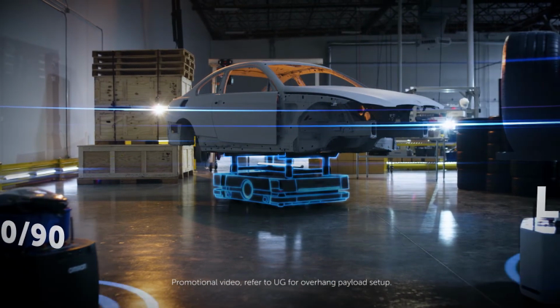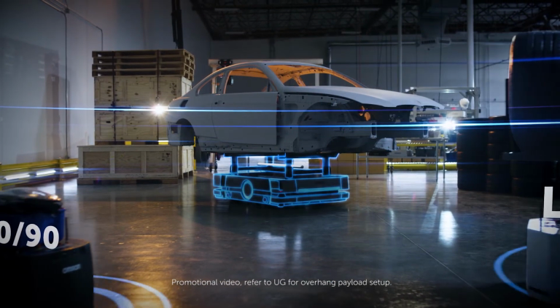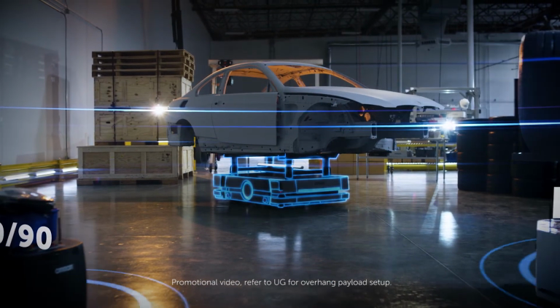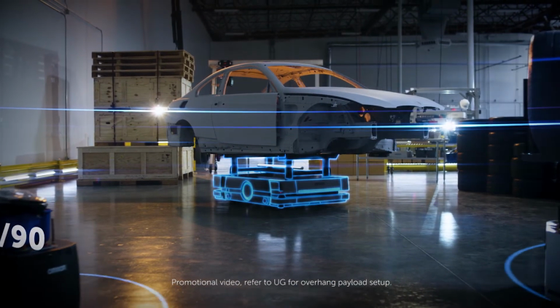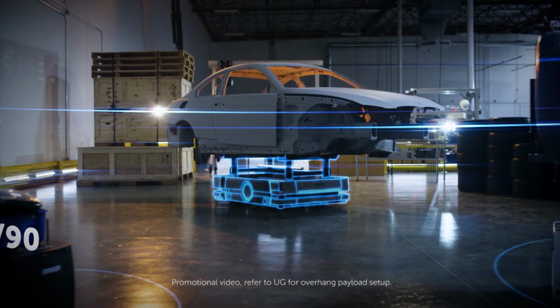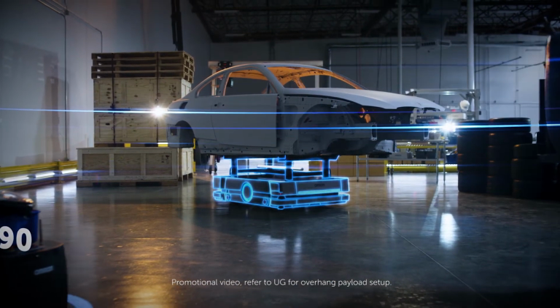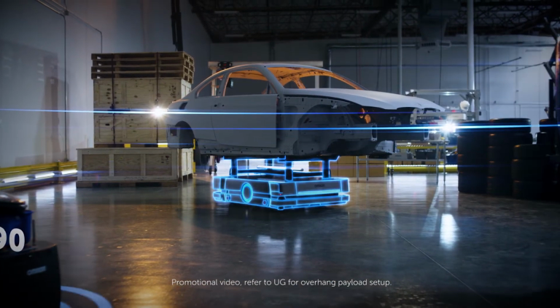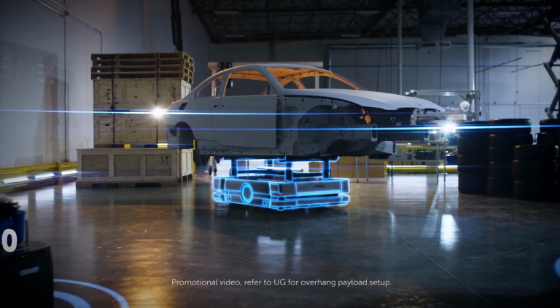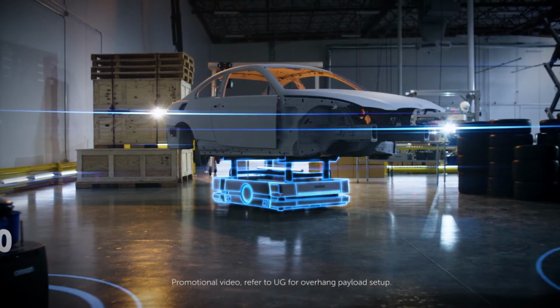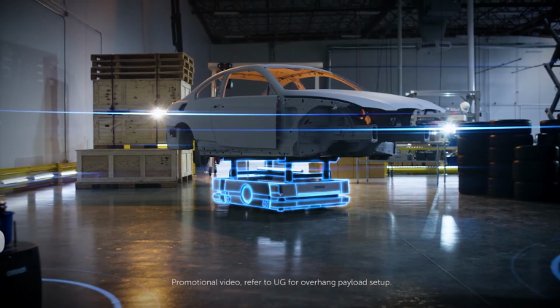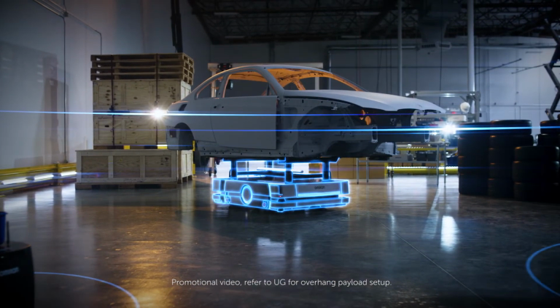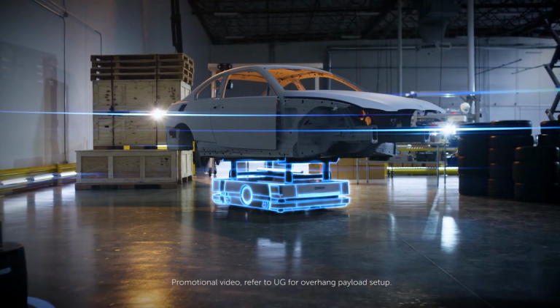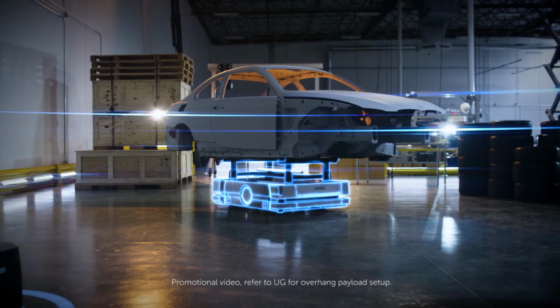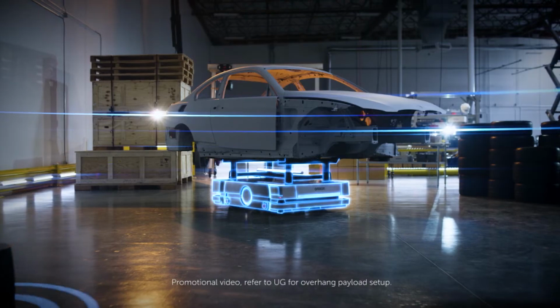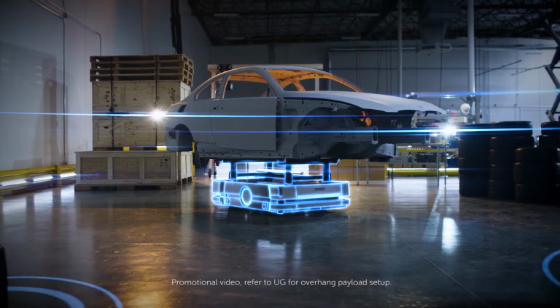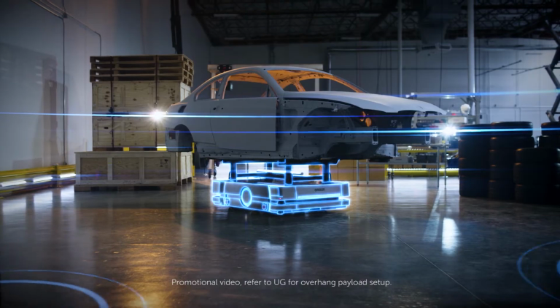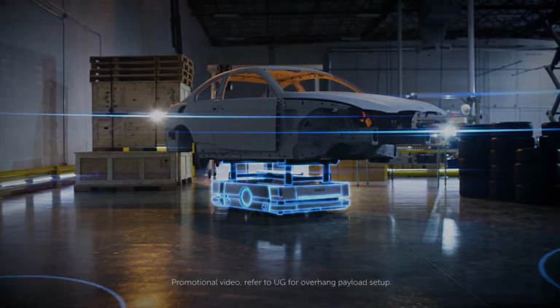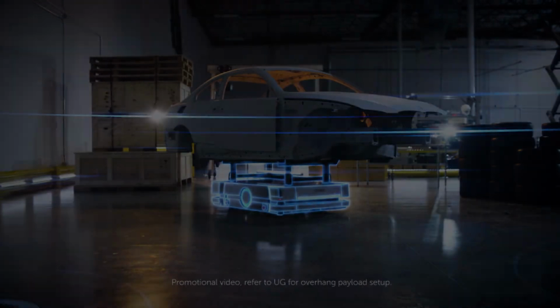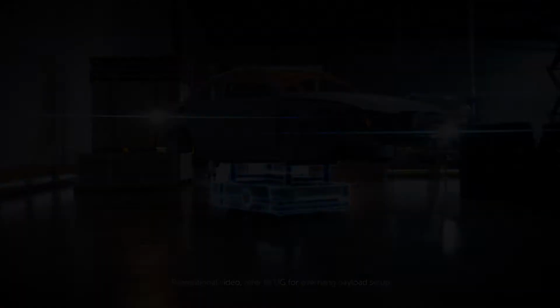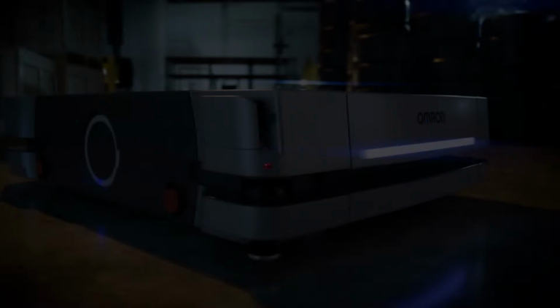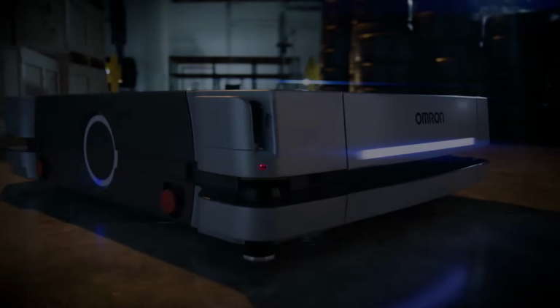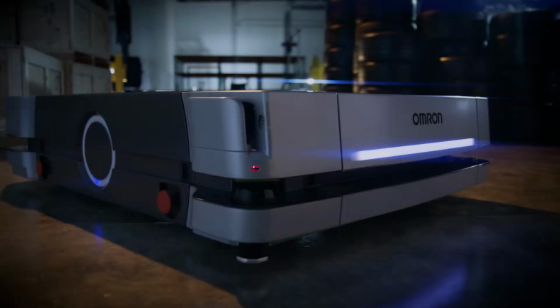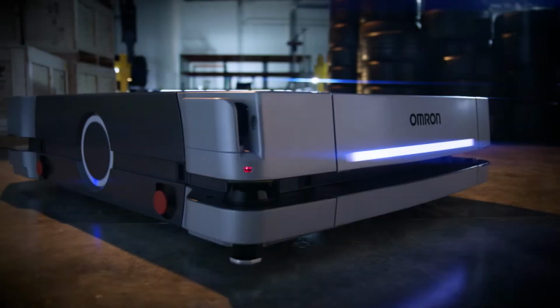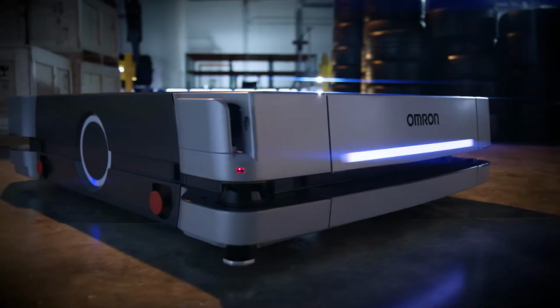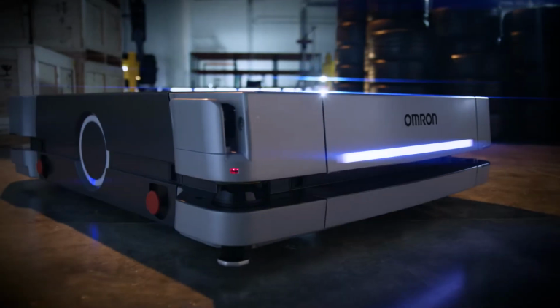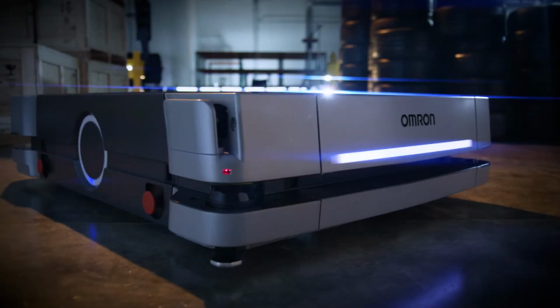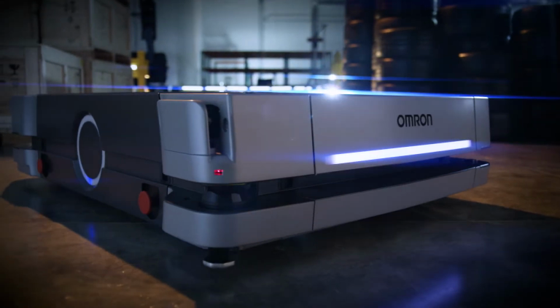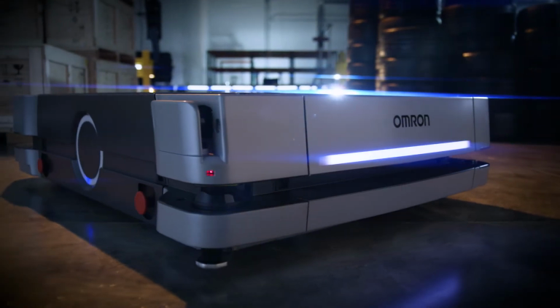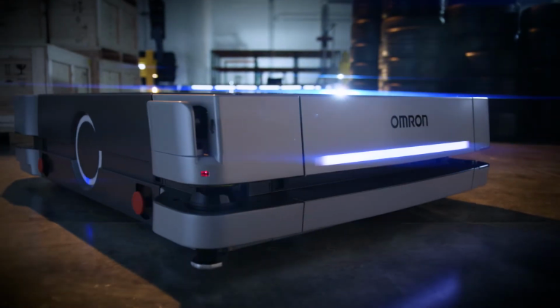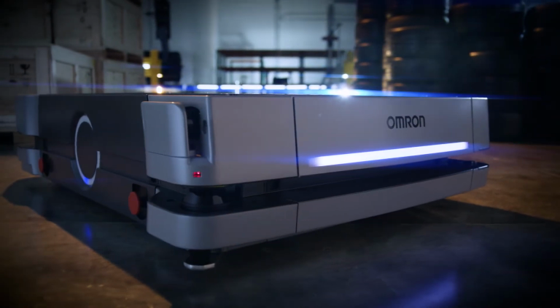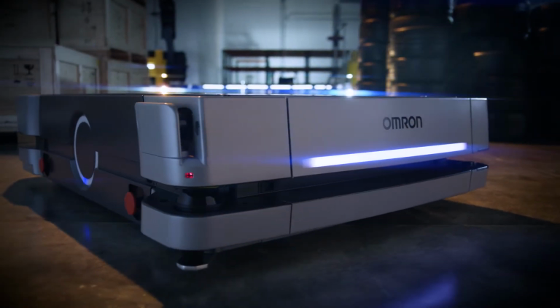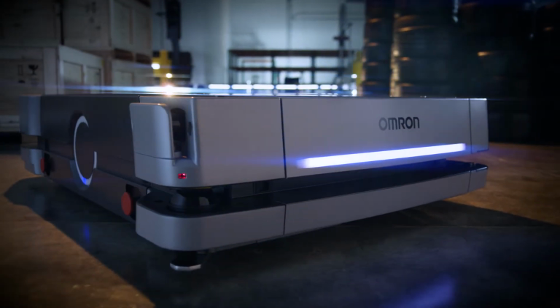Introducing OMRON's strongest mobile robot, the HD1500.